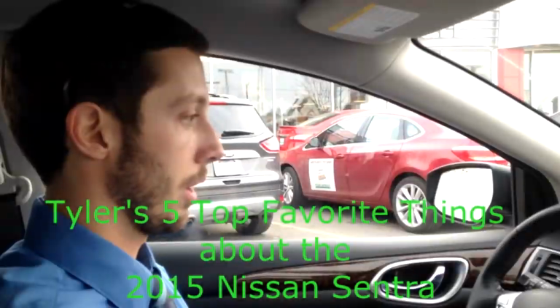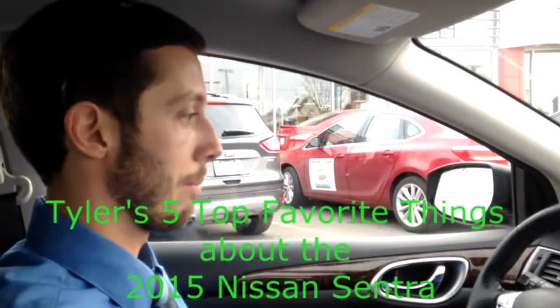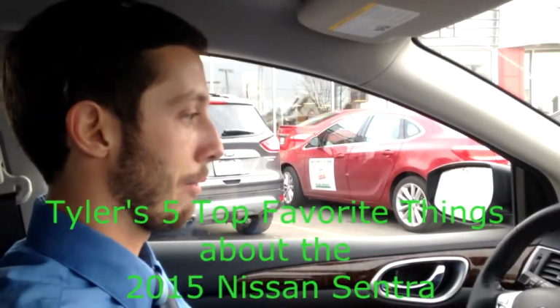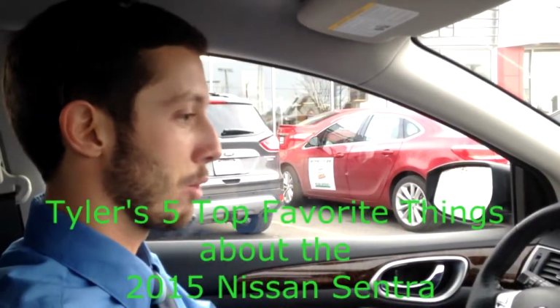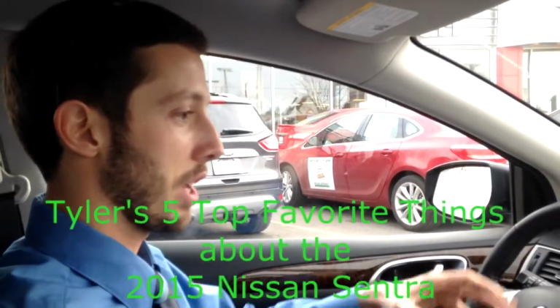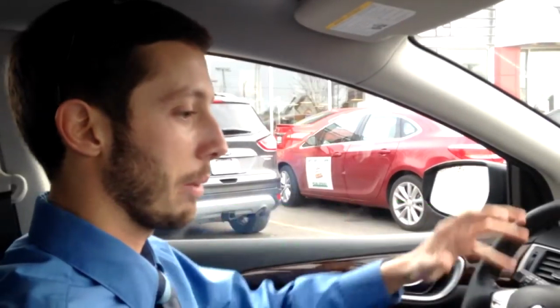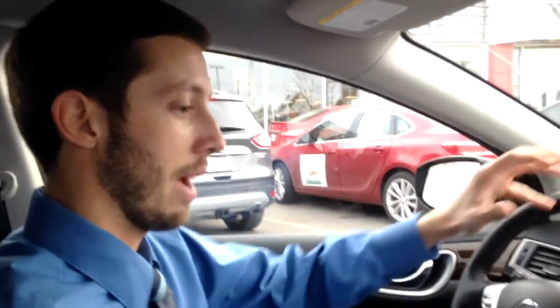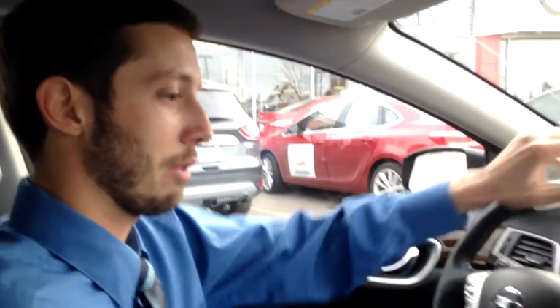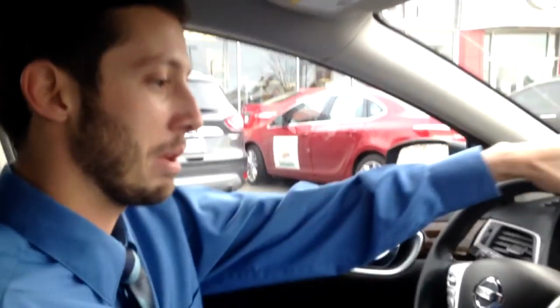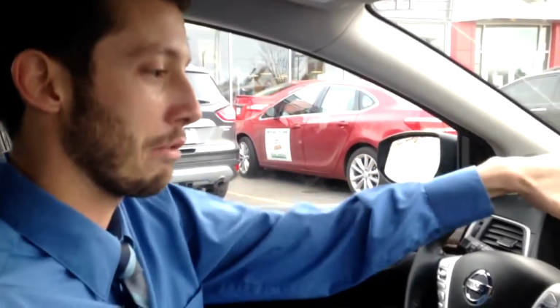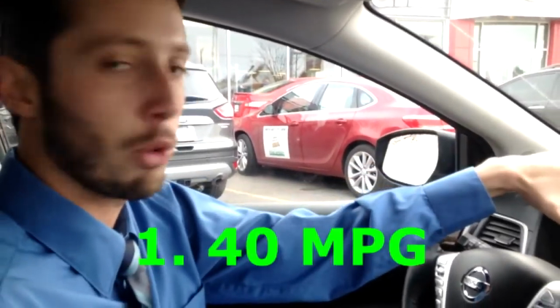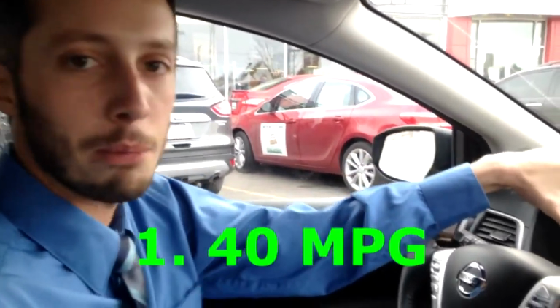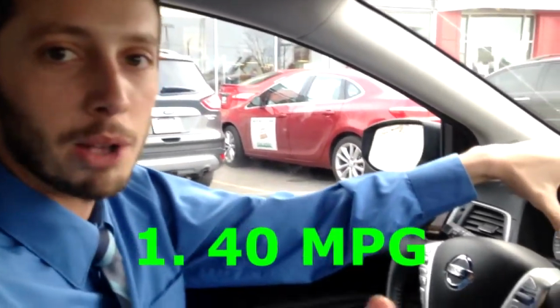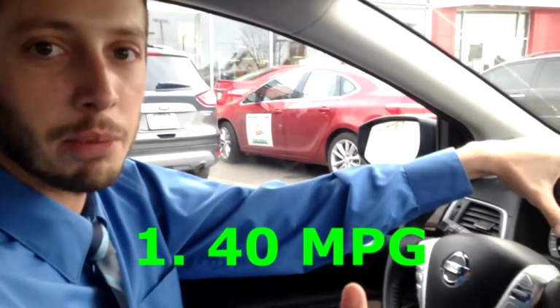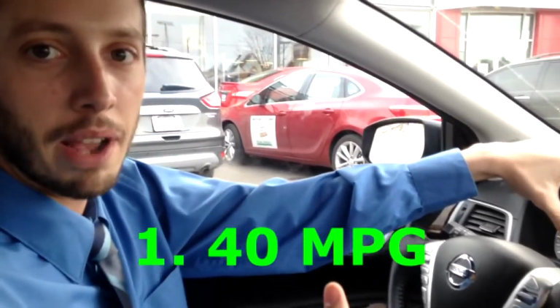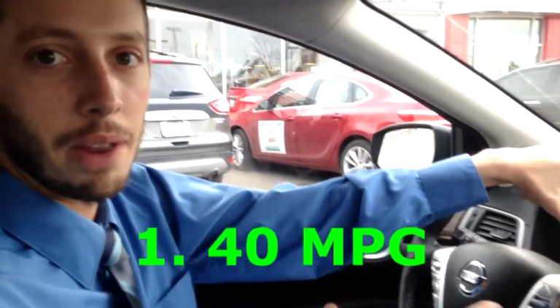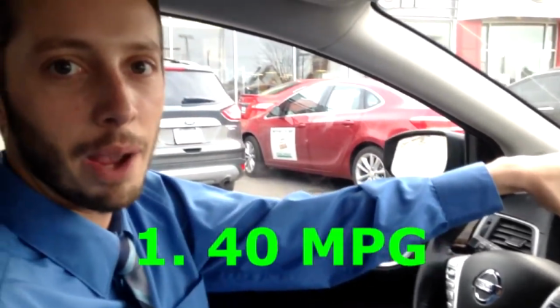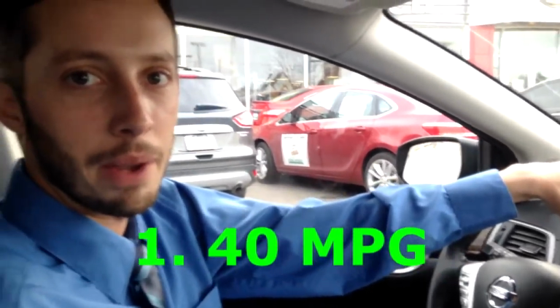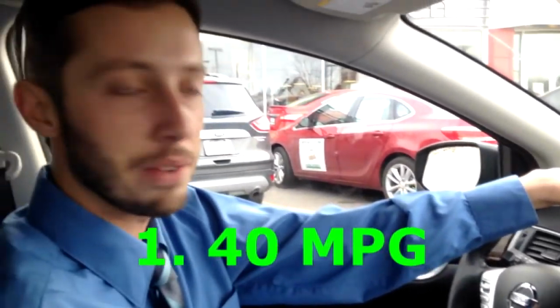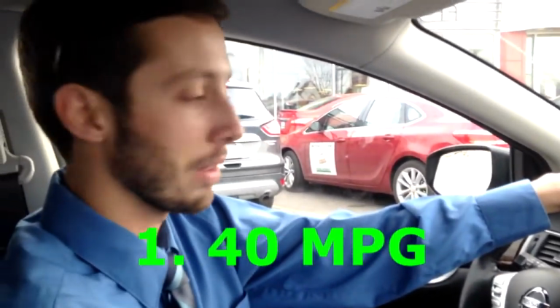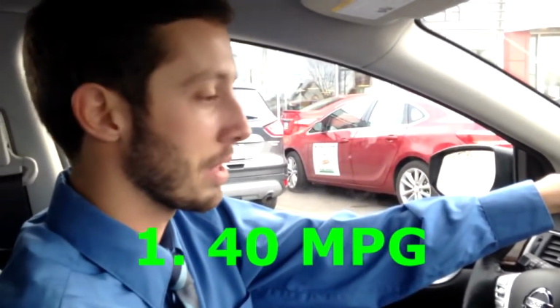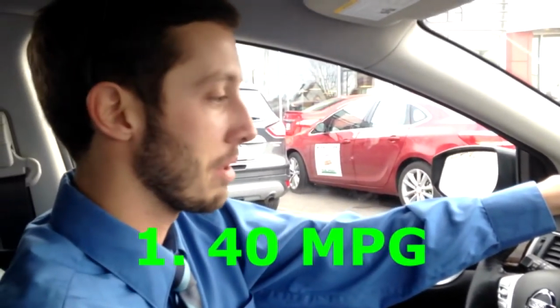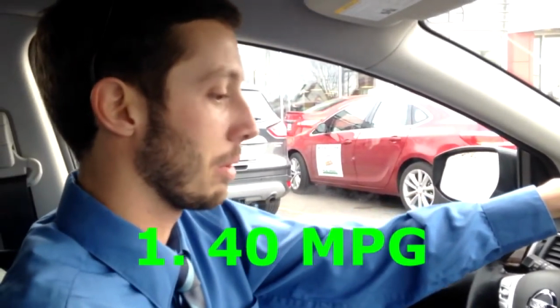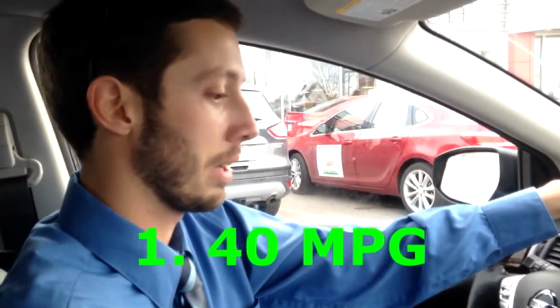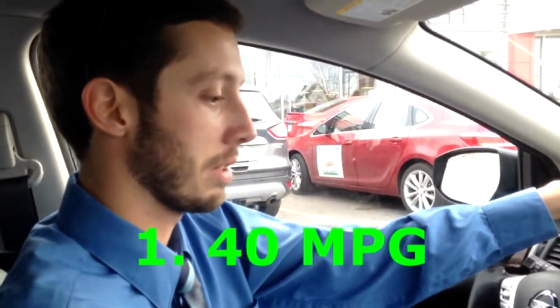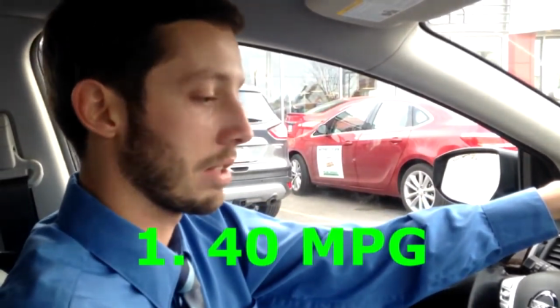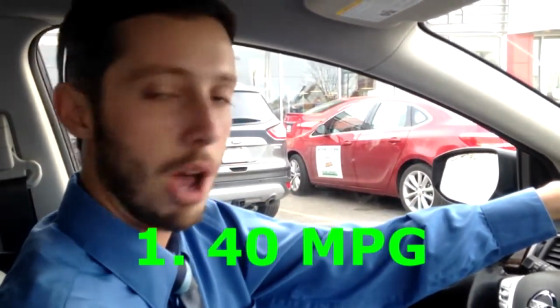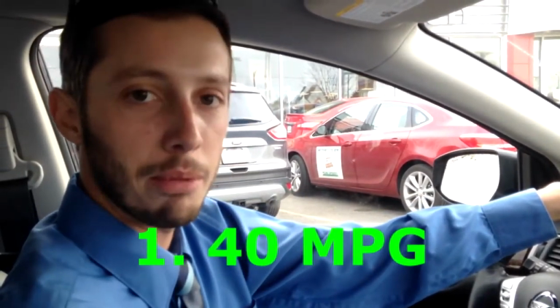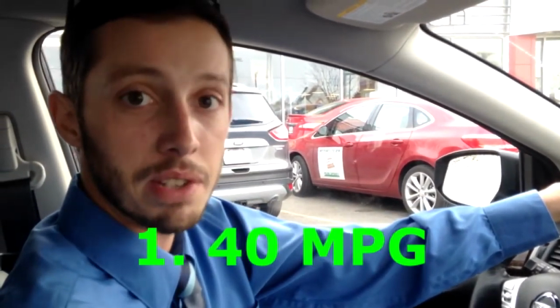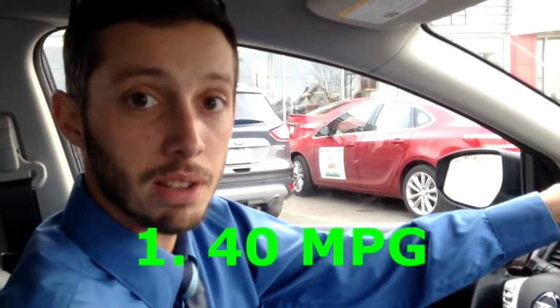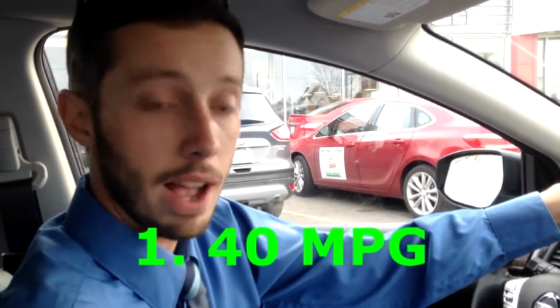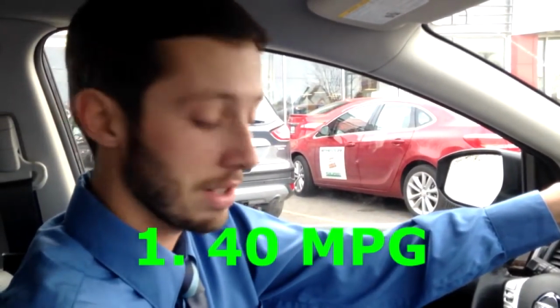My first thing would have to be the 40 miles per gallon highway that this vehicle gets. It's top of its class.